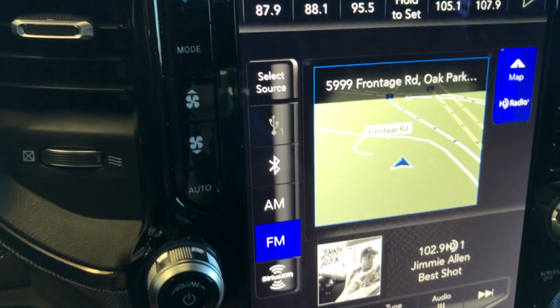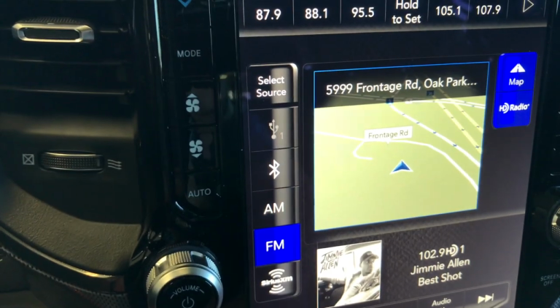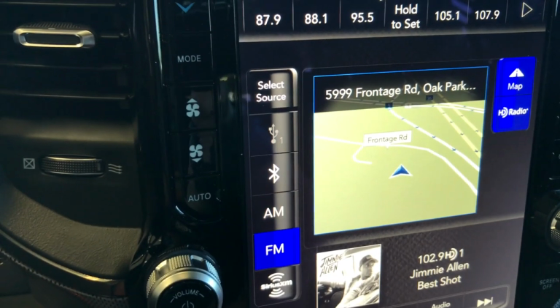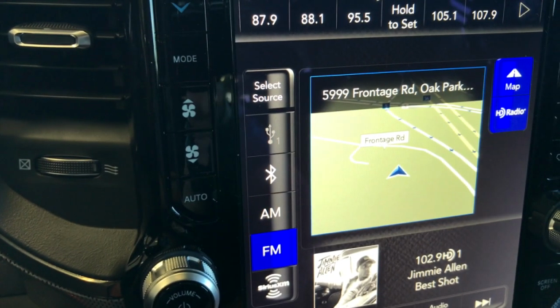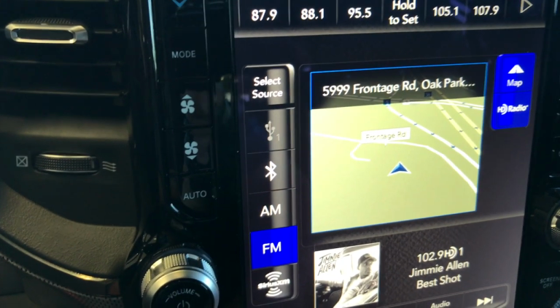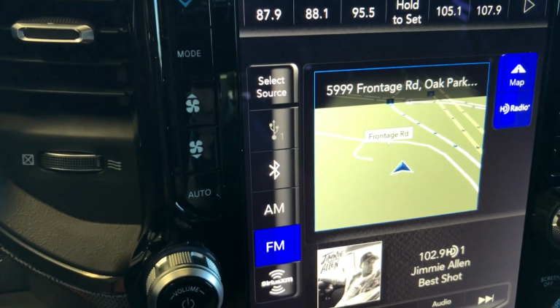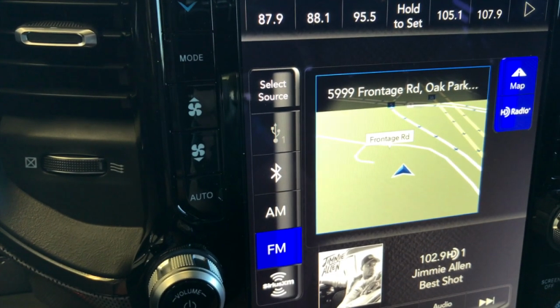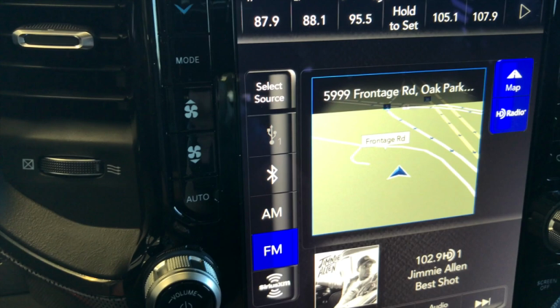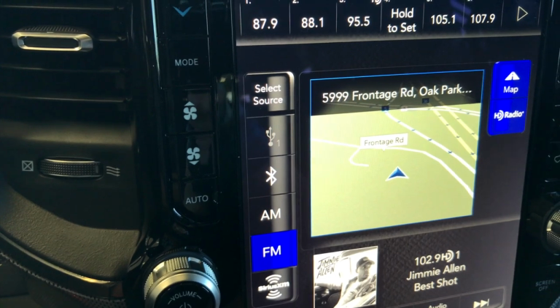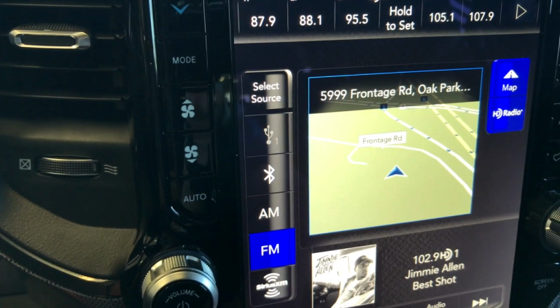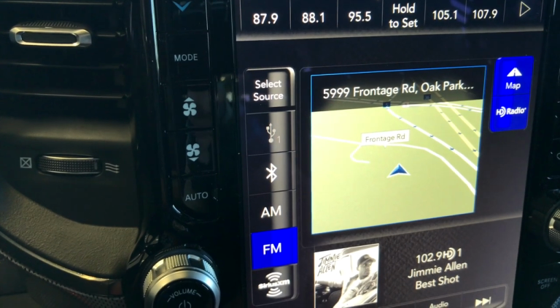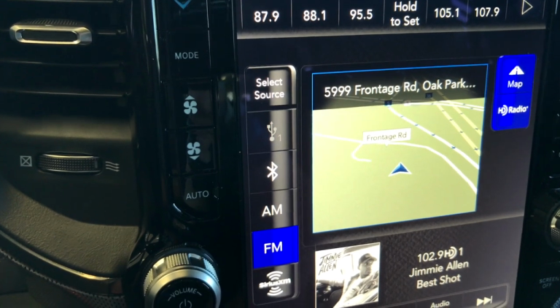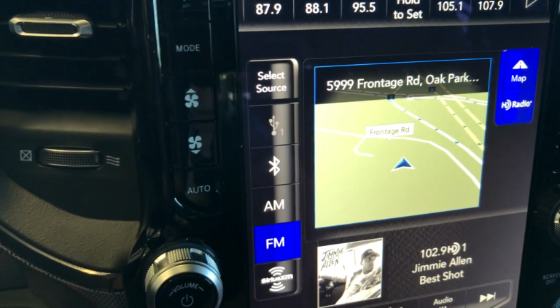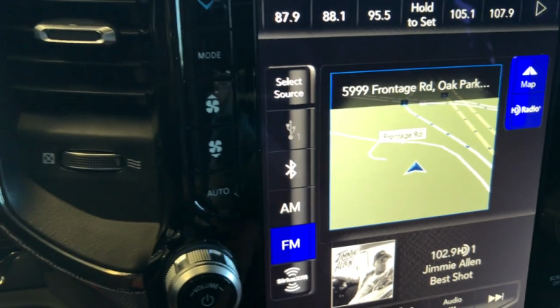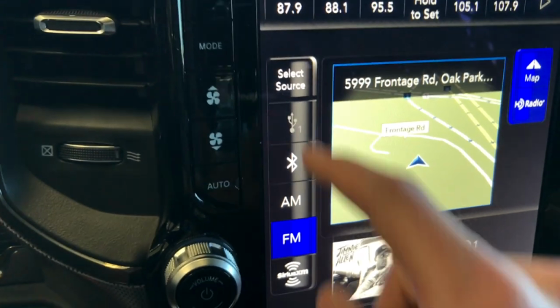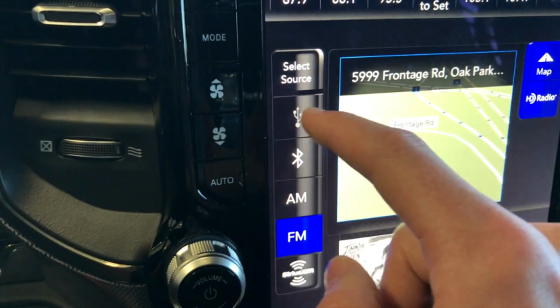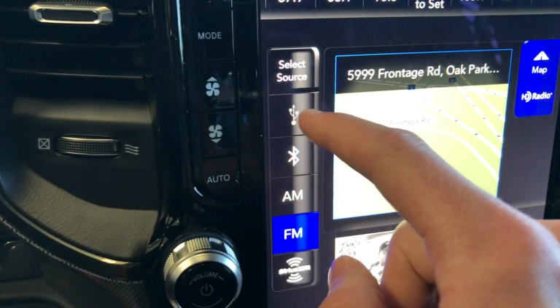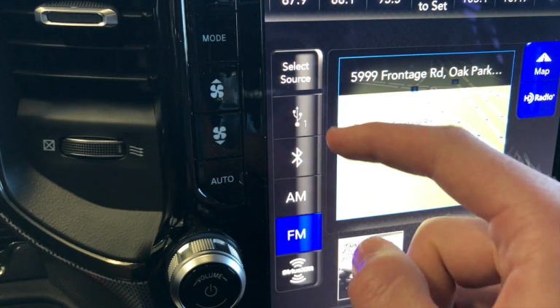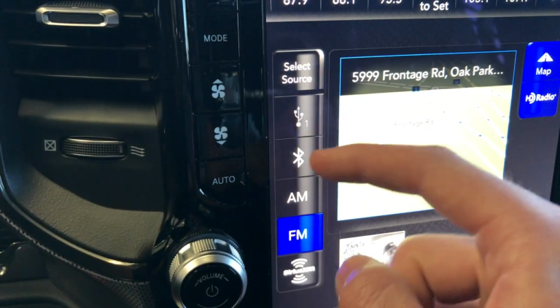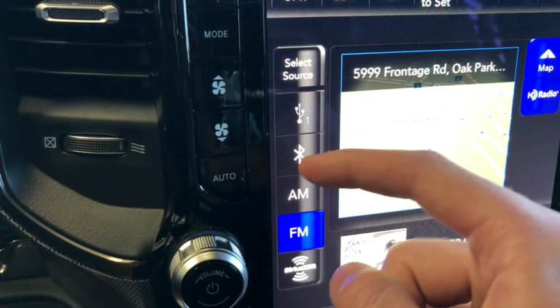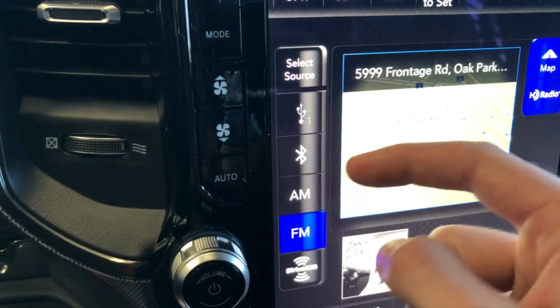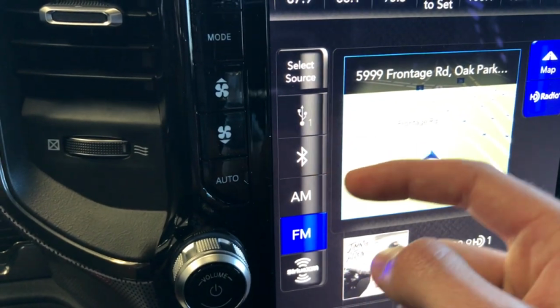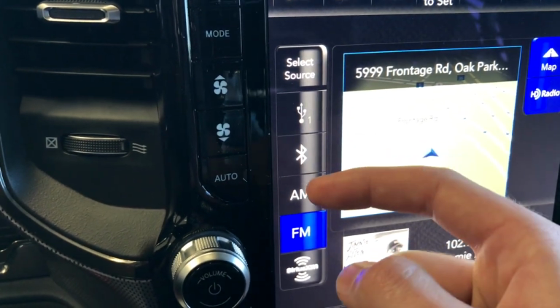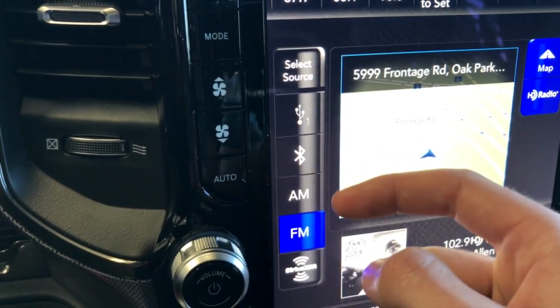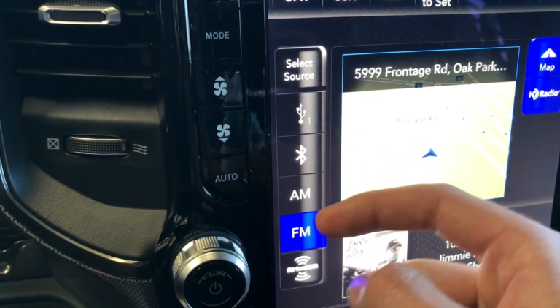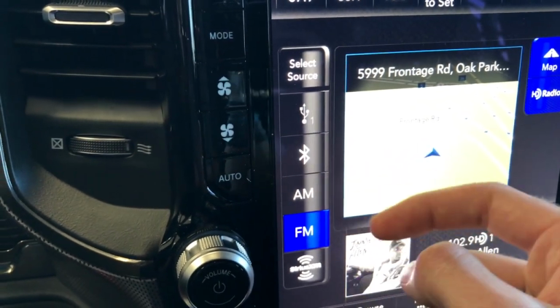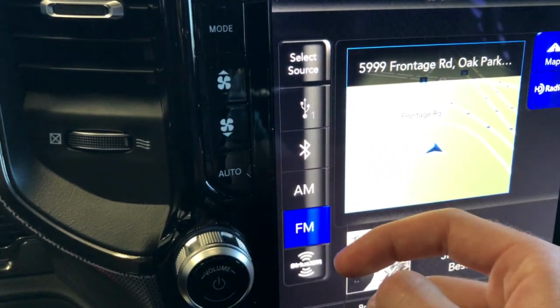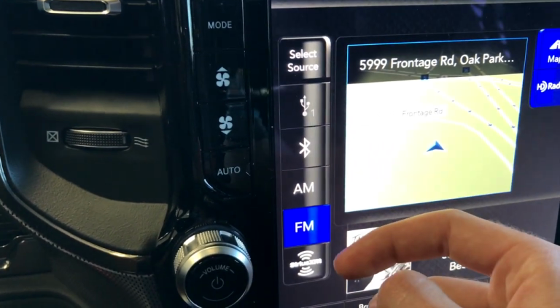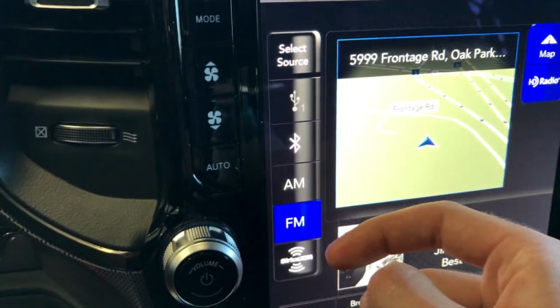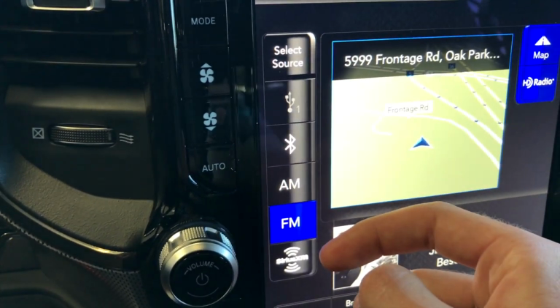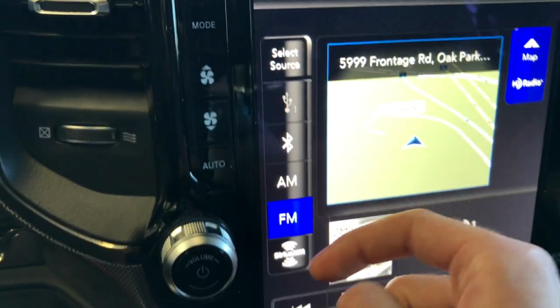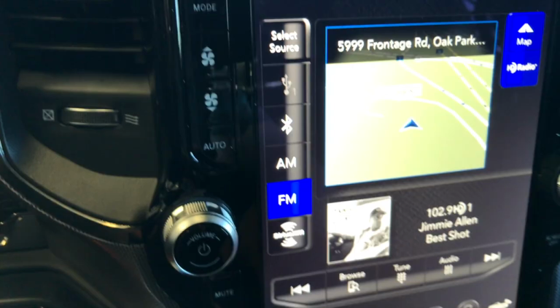On the left side you have your selection for the source, so you've got USB, Bluetooth, AM, FM, and satellite radio.